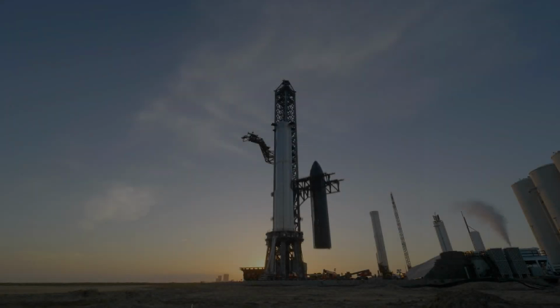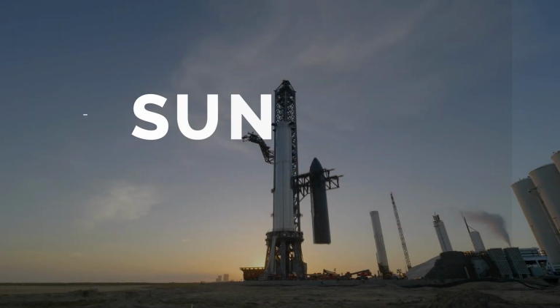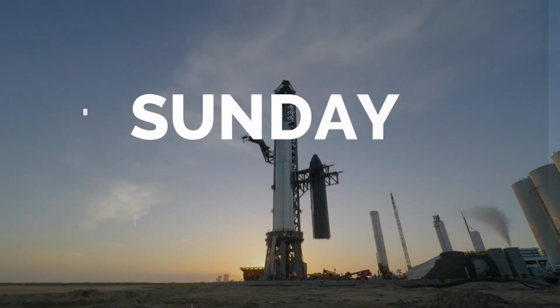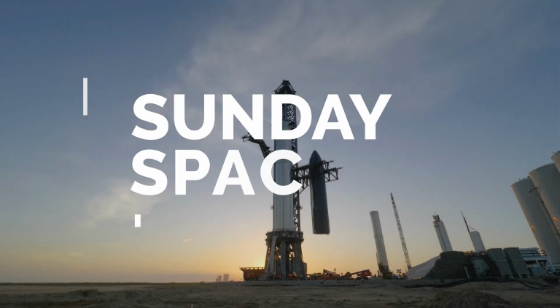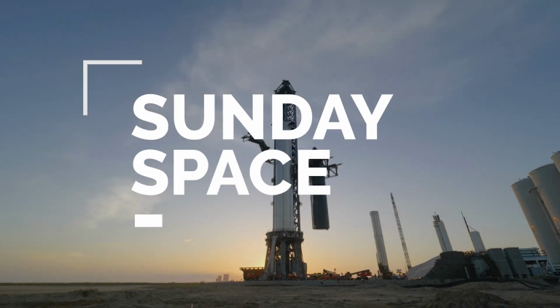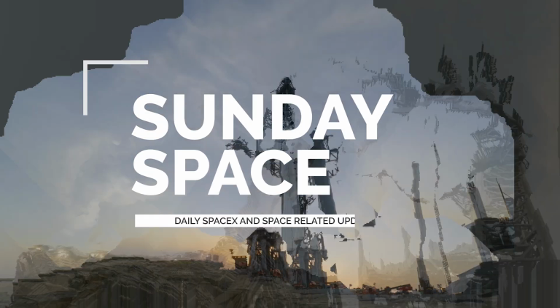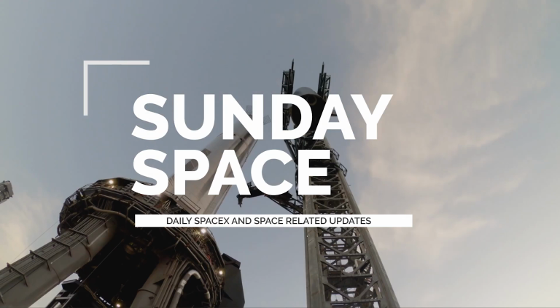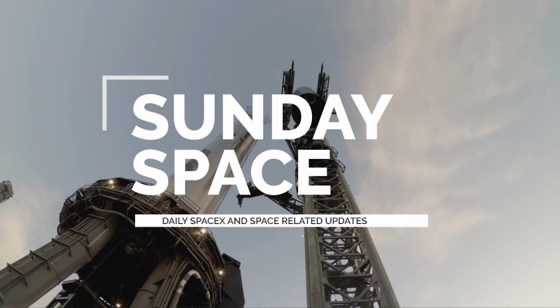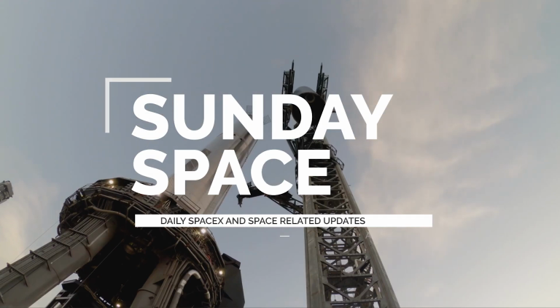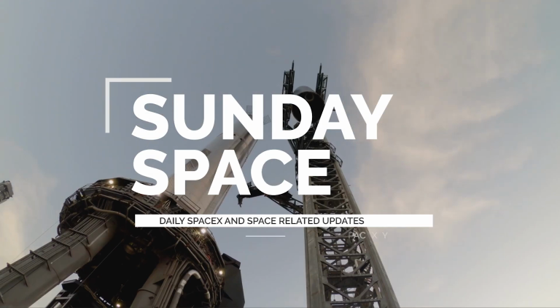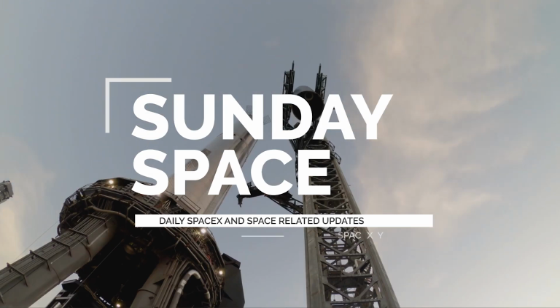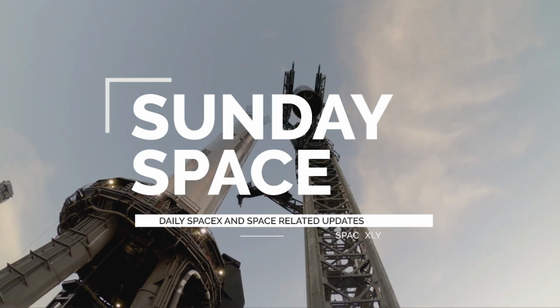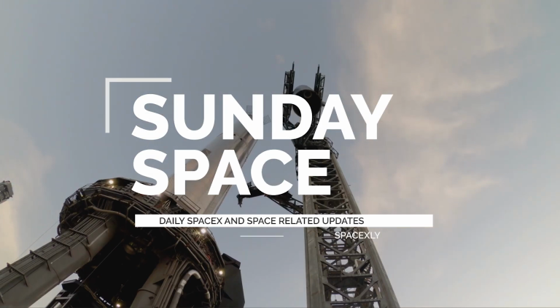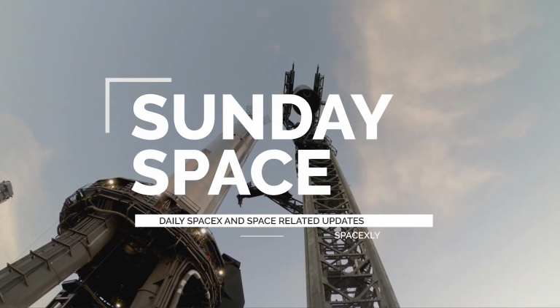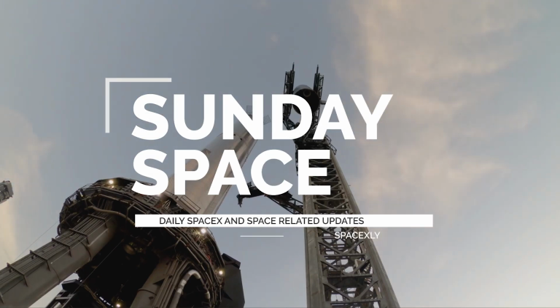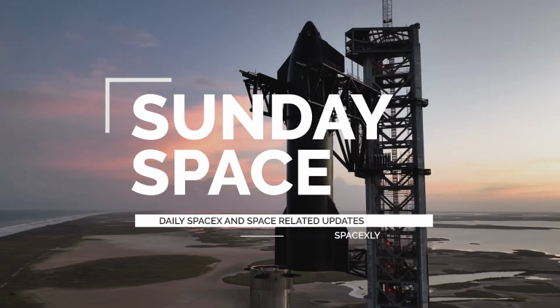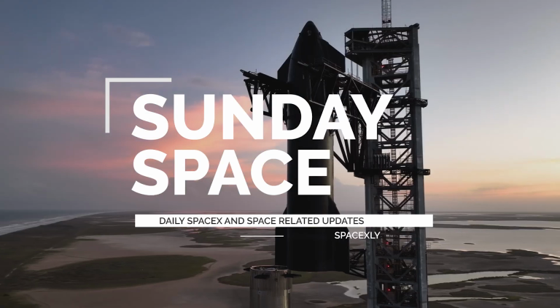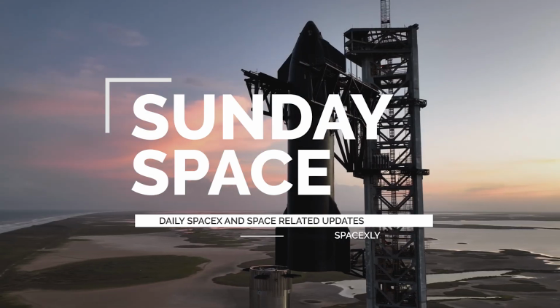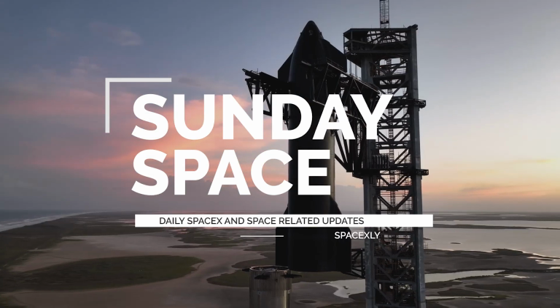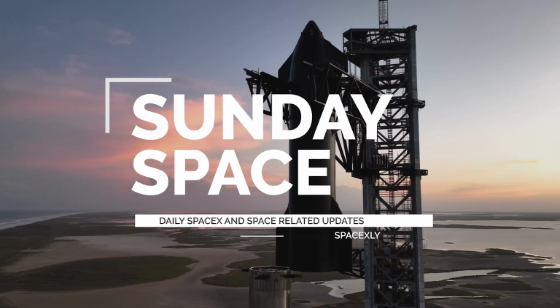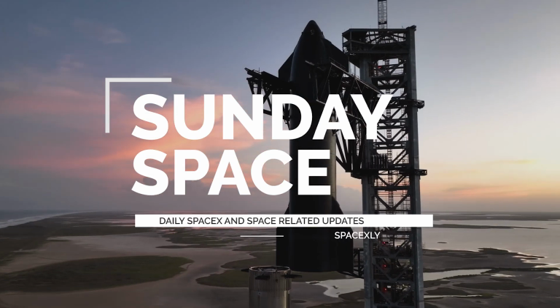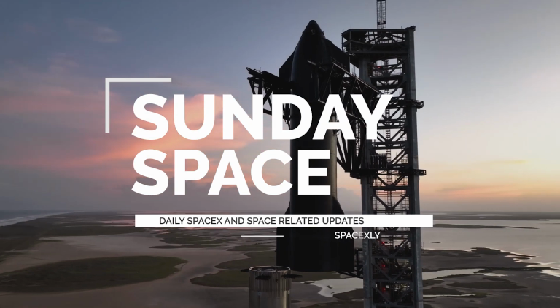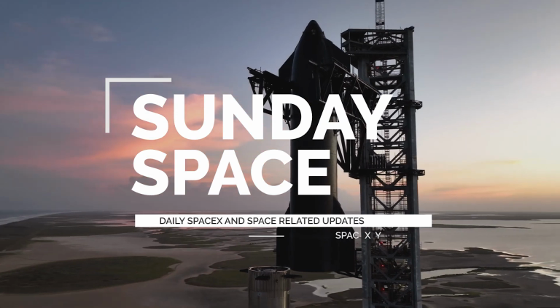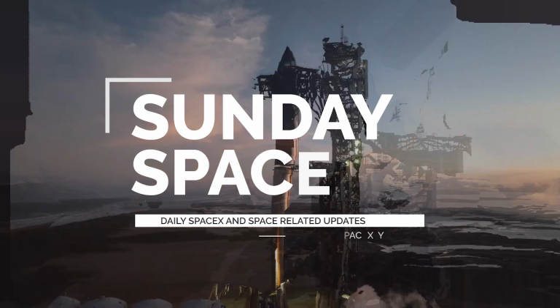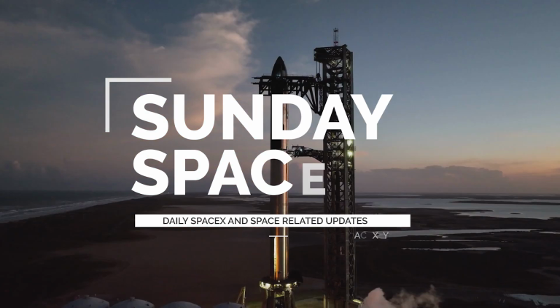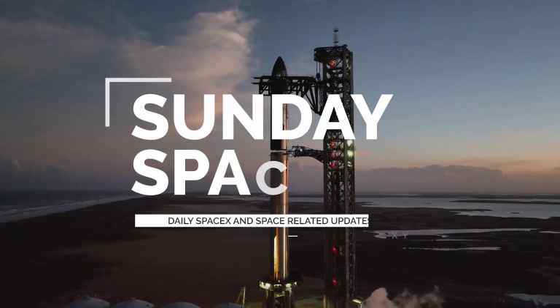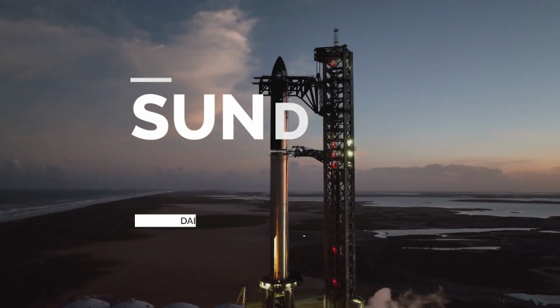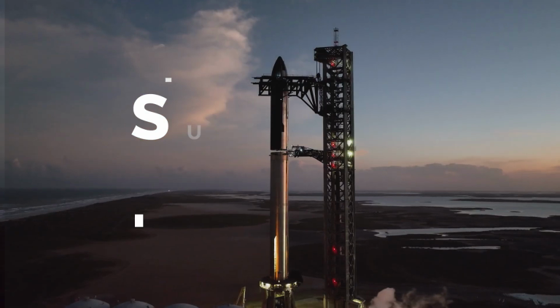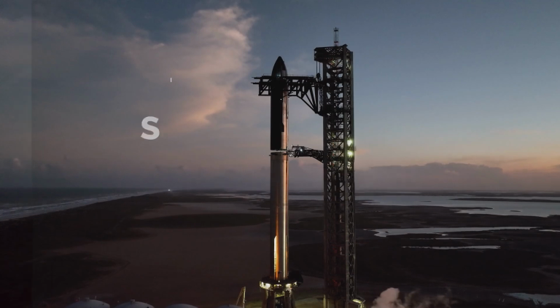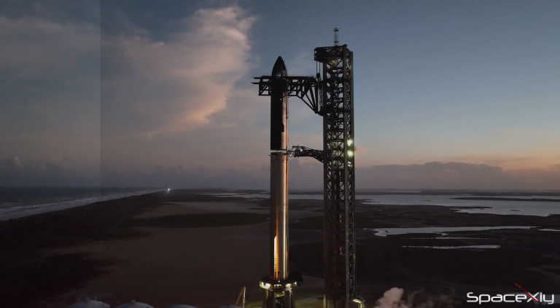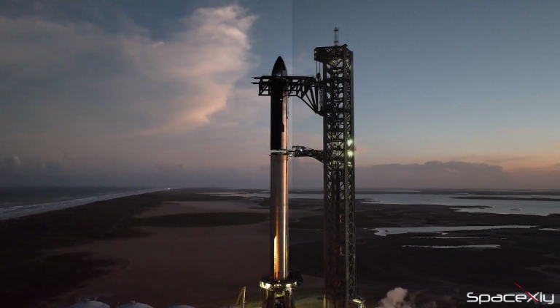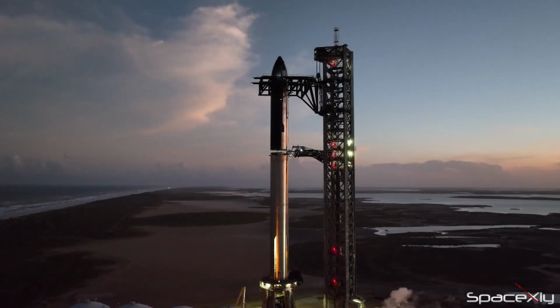Hi everyone, welcome to Sunday Space, a video covering the latest news from the space industry.